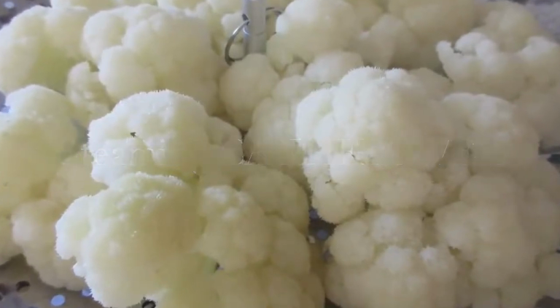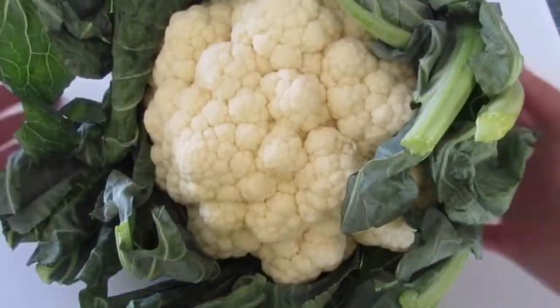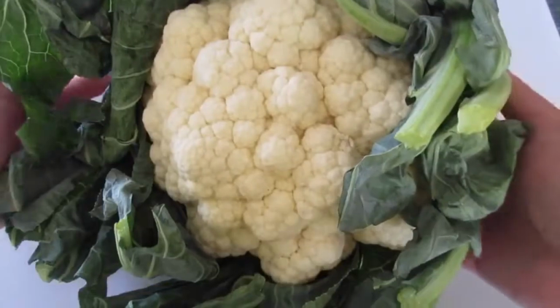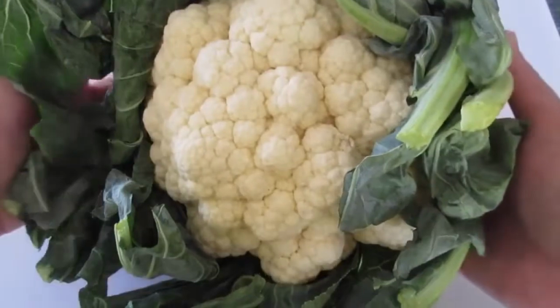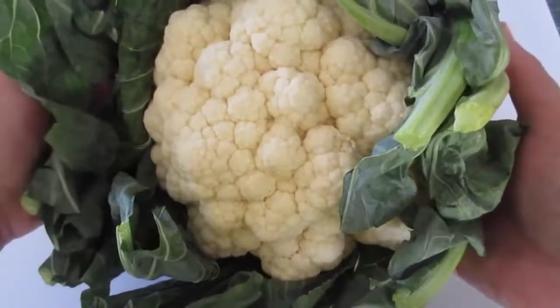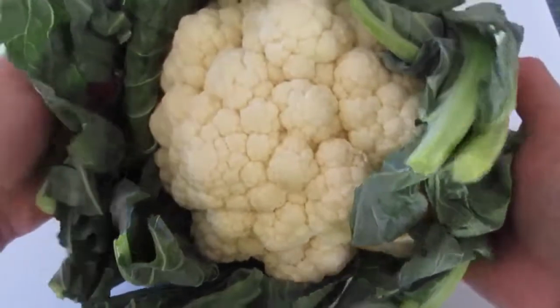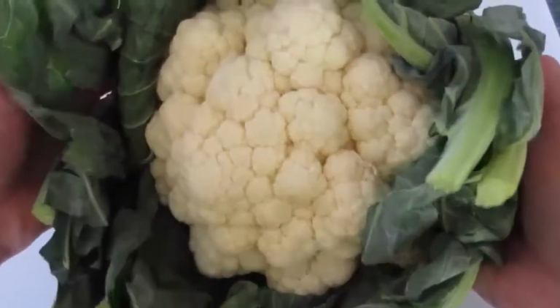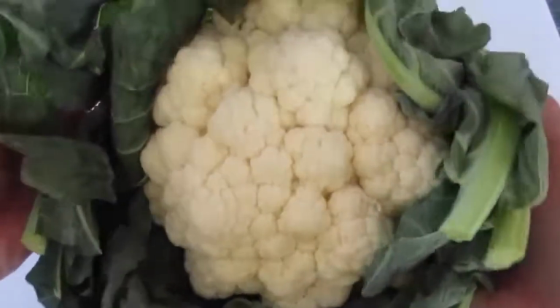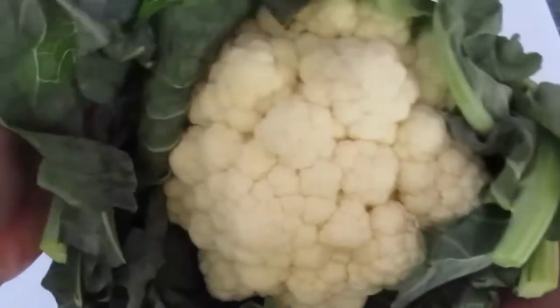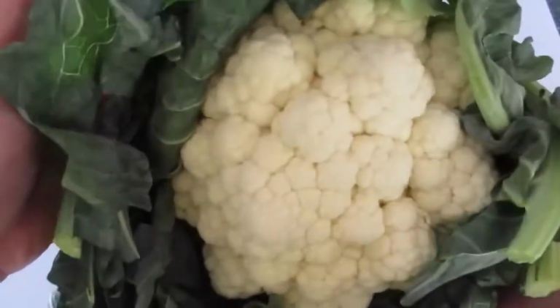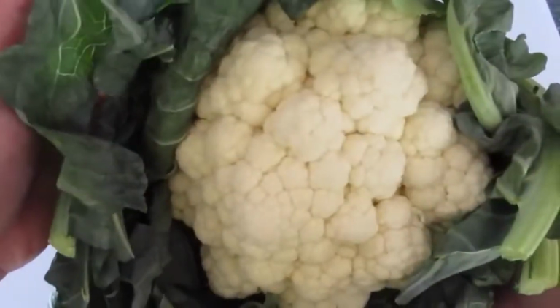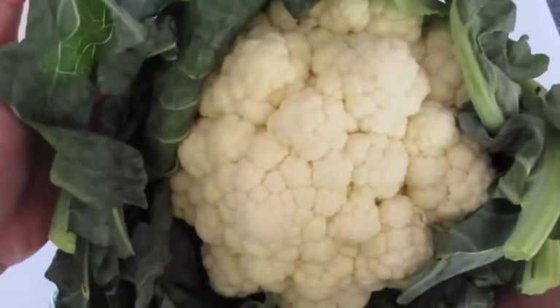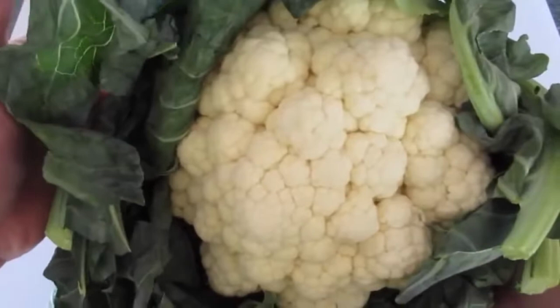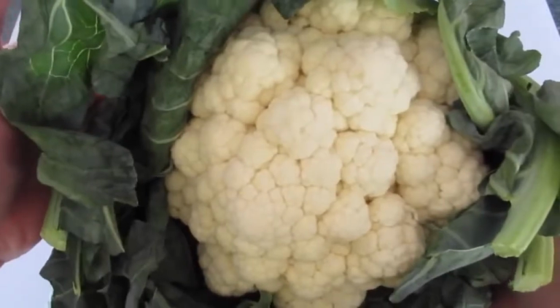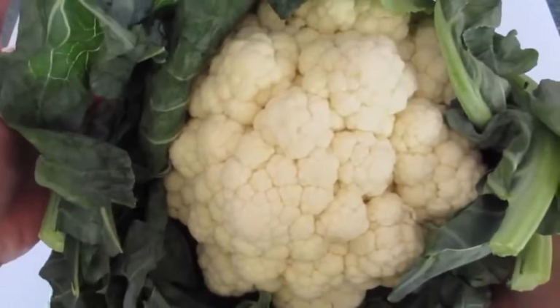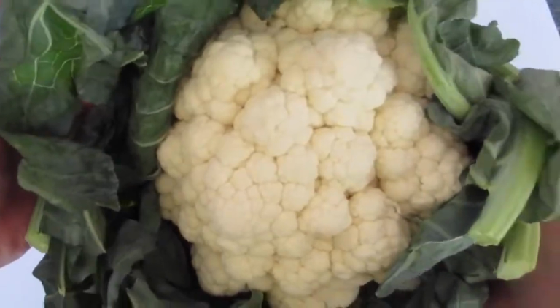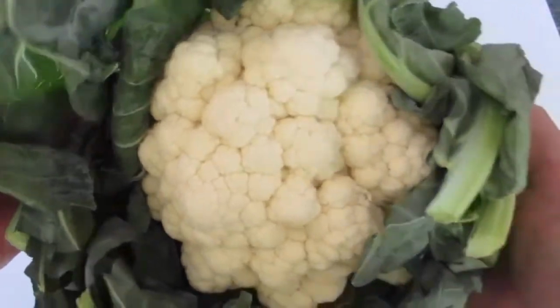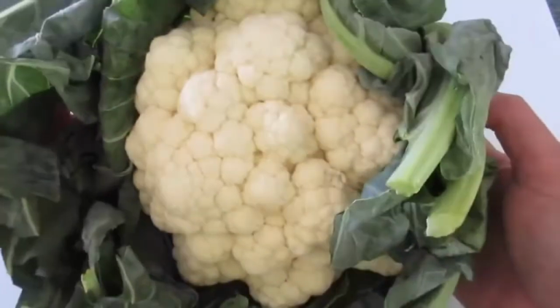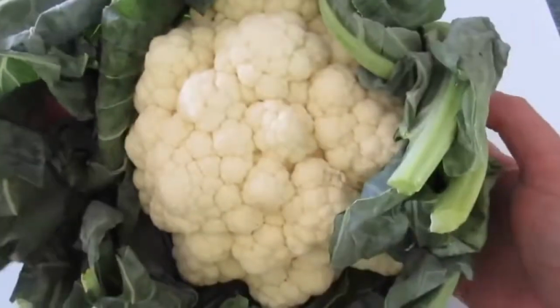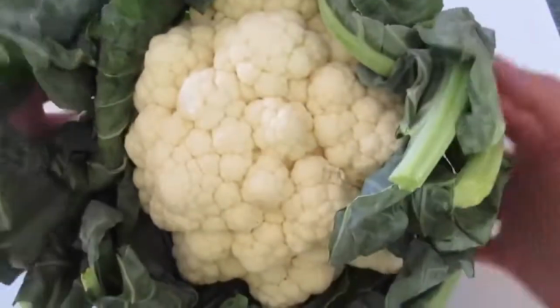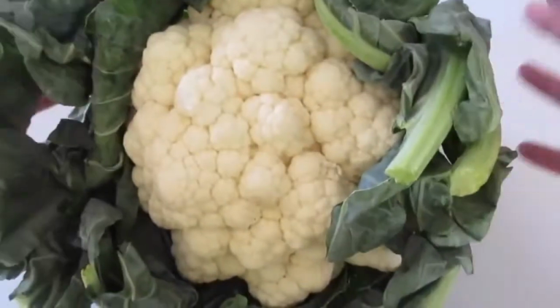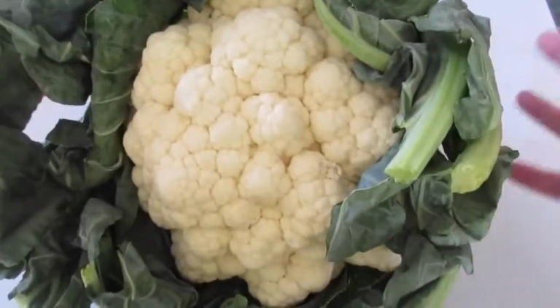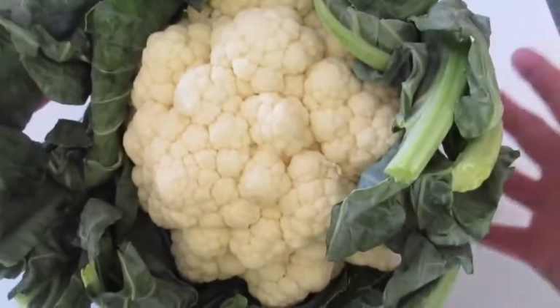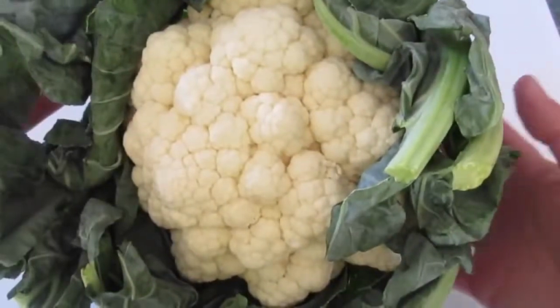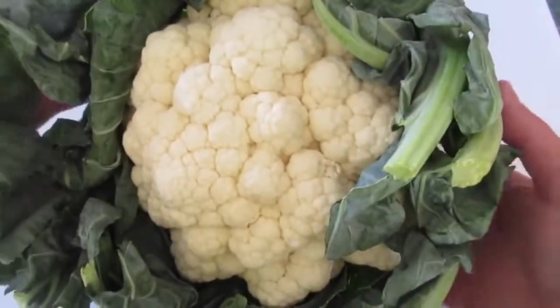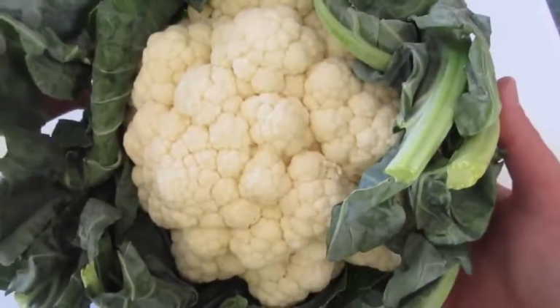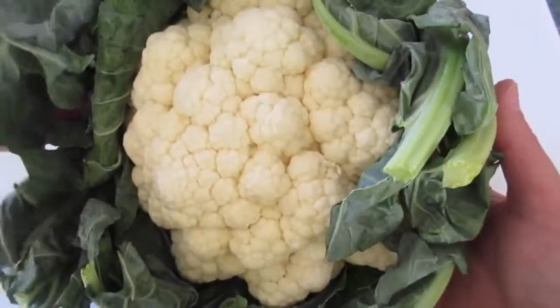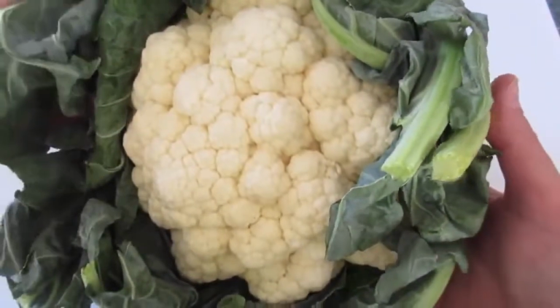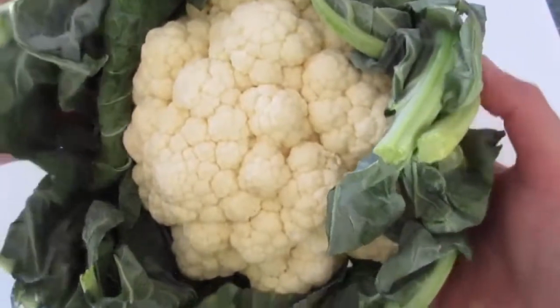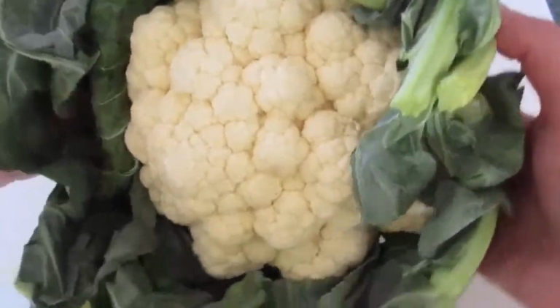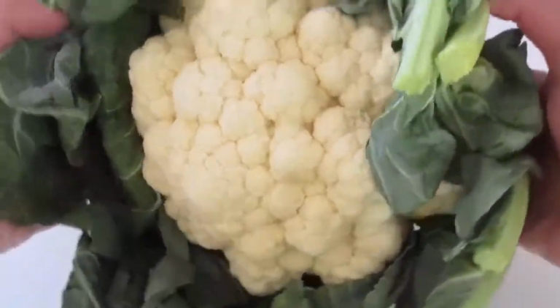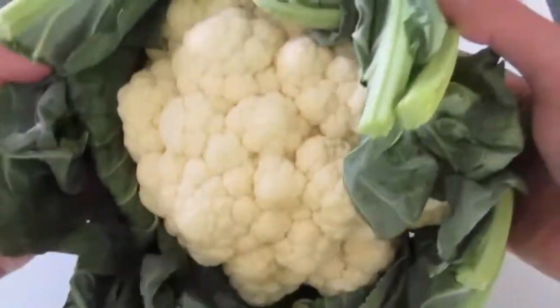Welcome everyone. I'm Deronda with Foods 101, and today I'm showing you how to steam cauliflower.